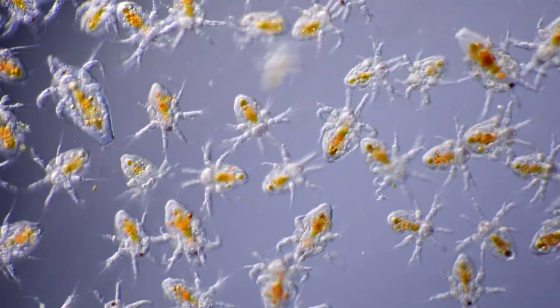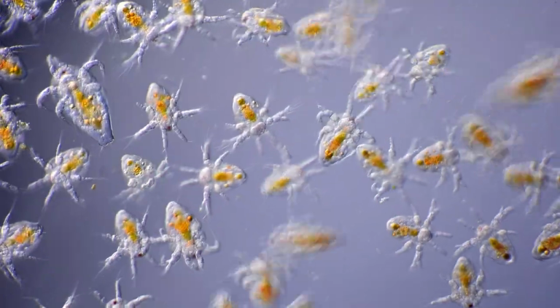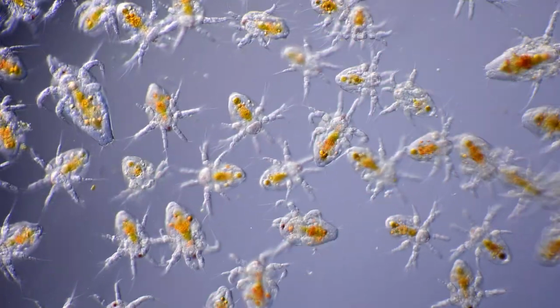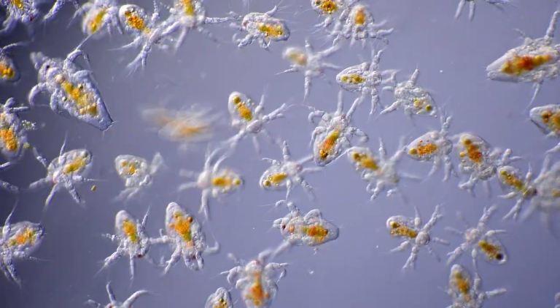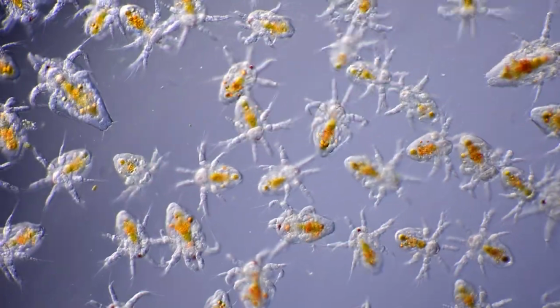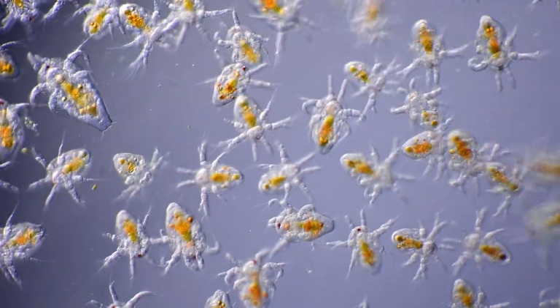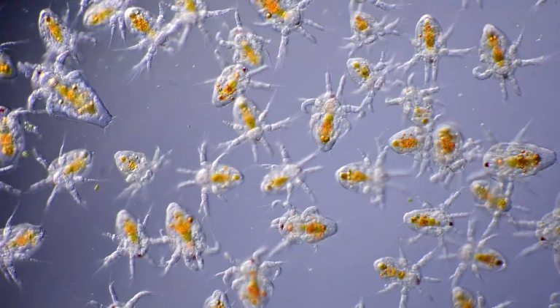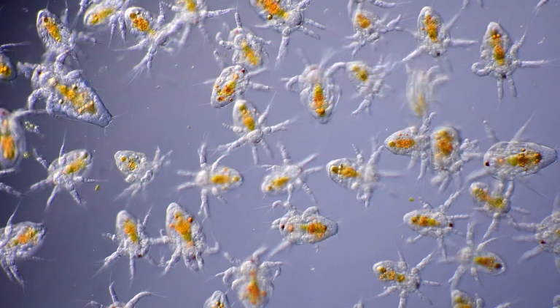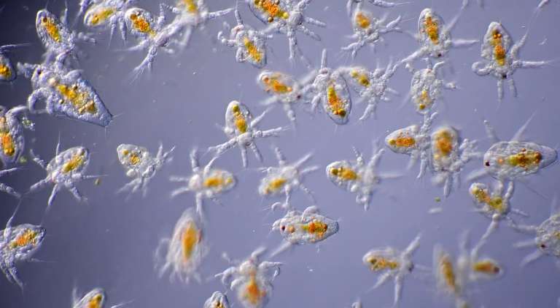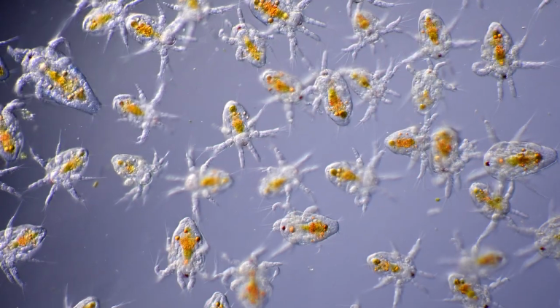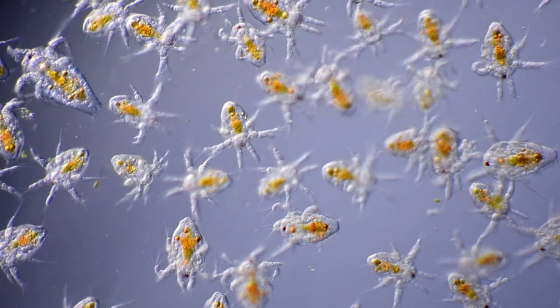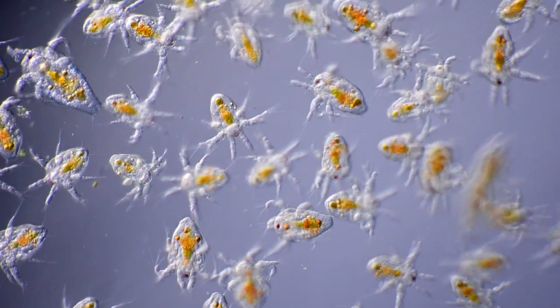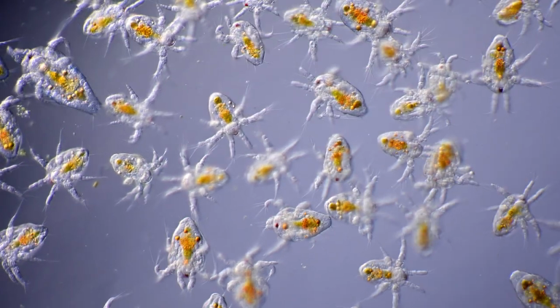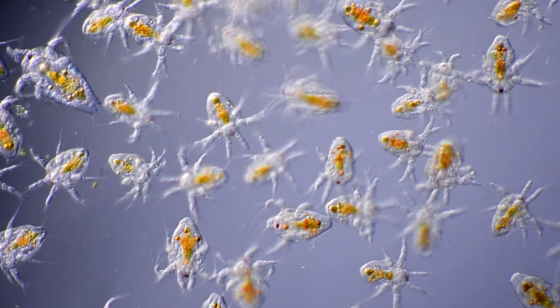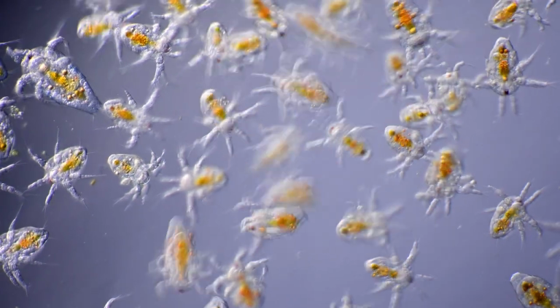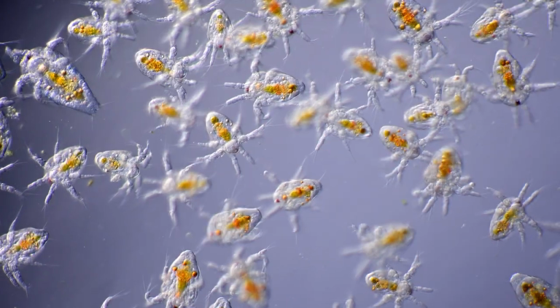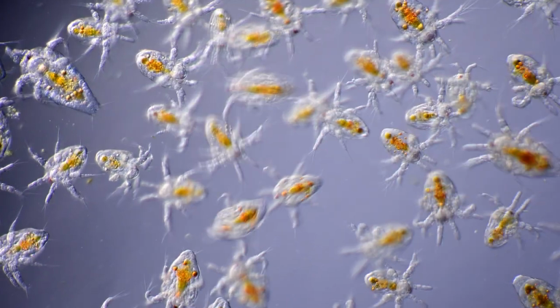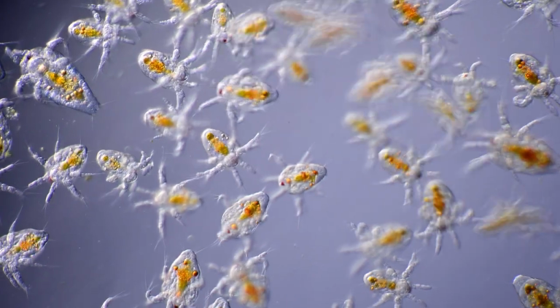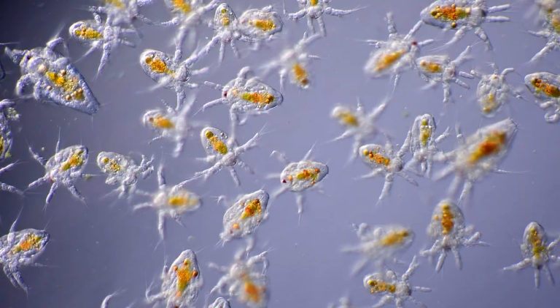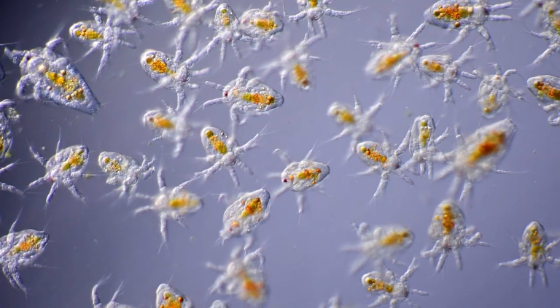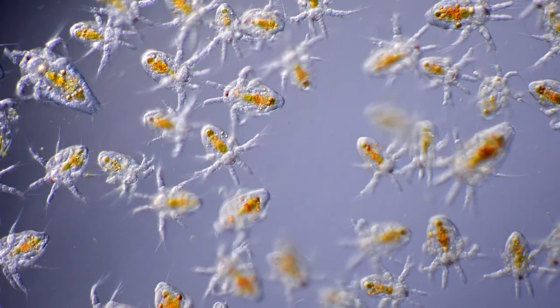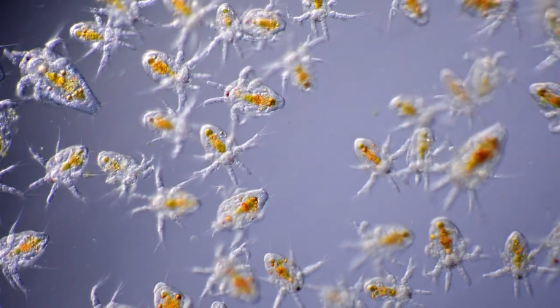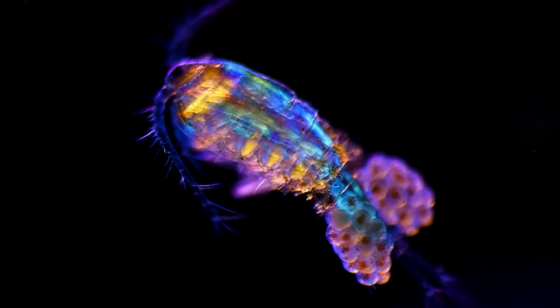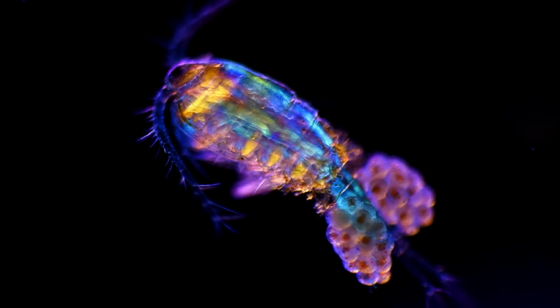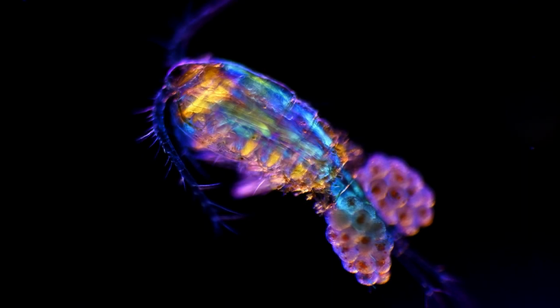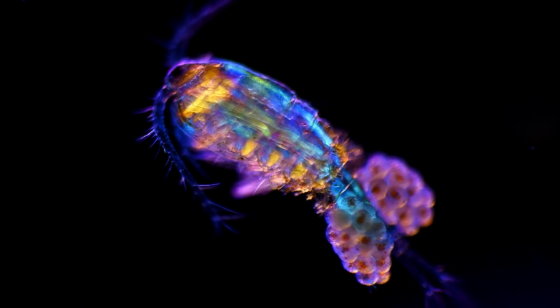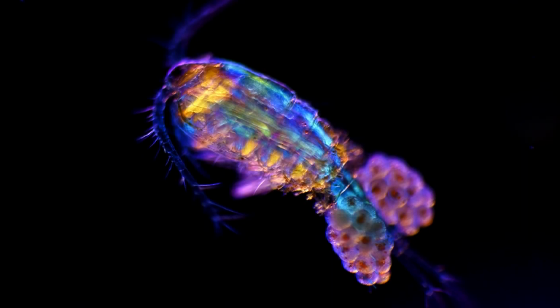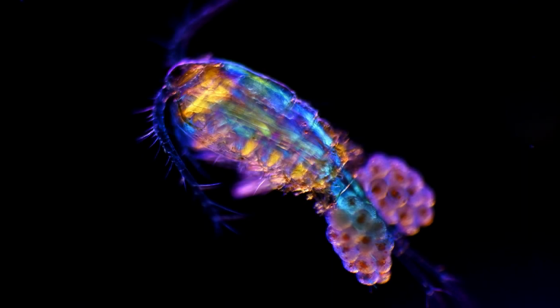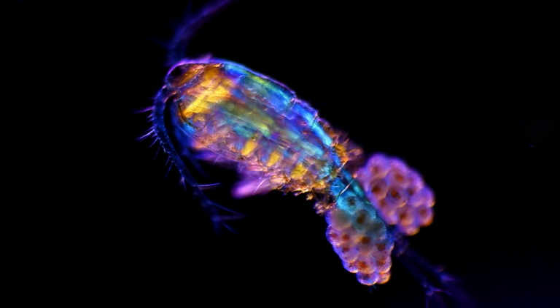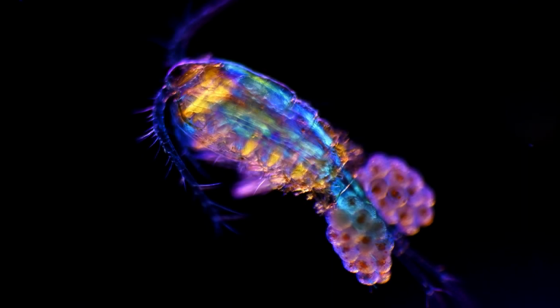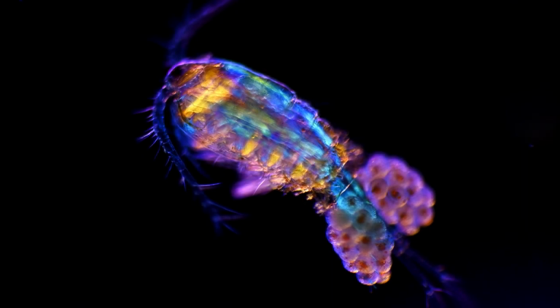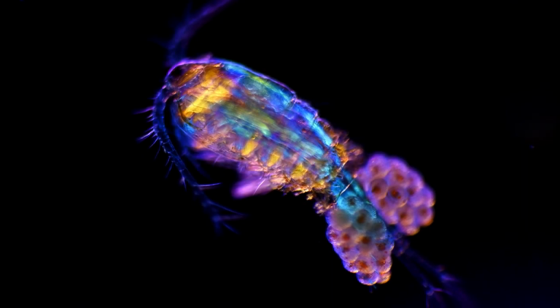When the eggs hatch, the tiny crustaceans will be in the larval stage and gradually develop into an adult.